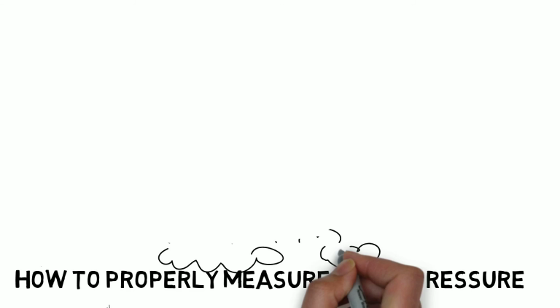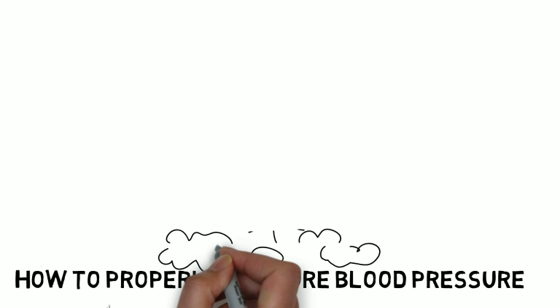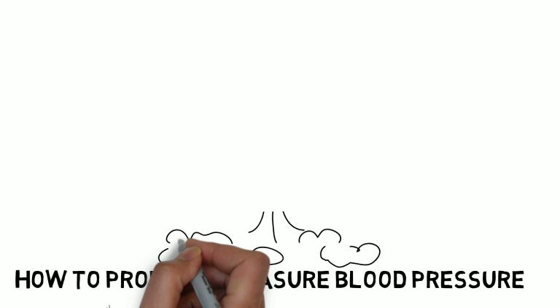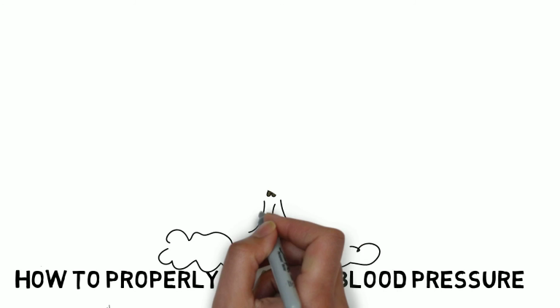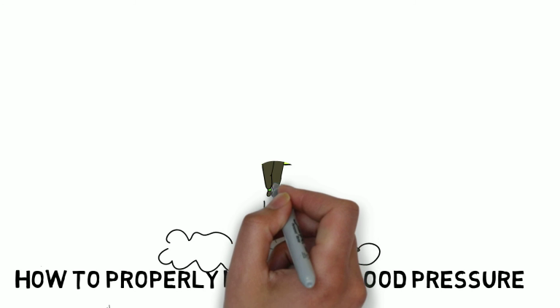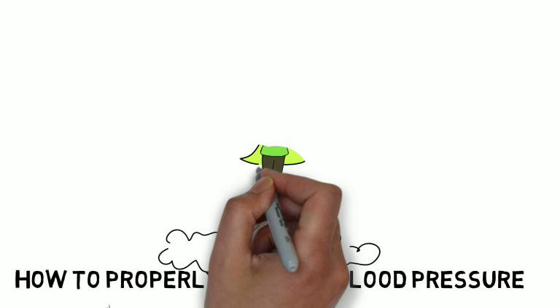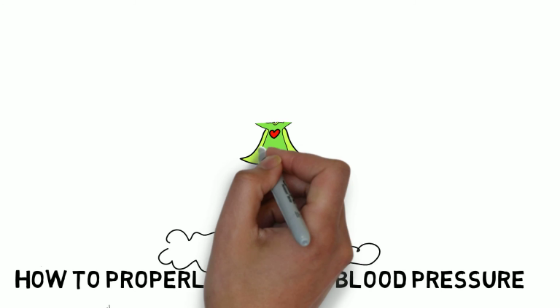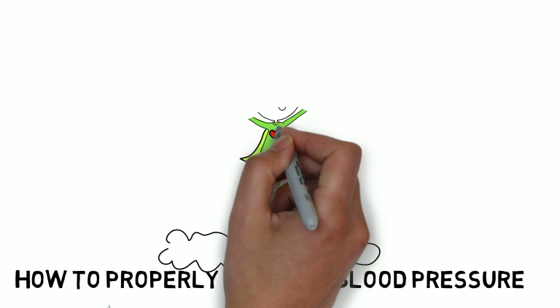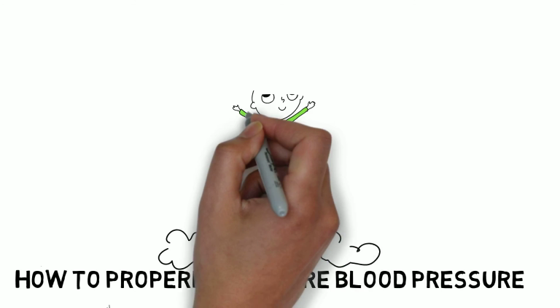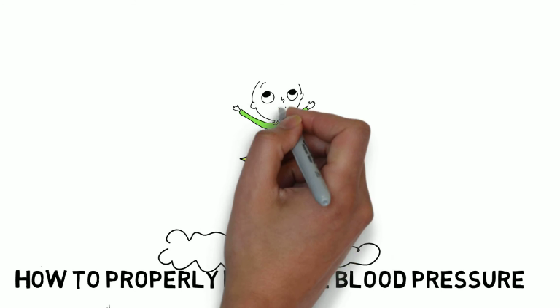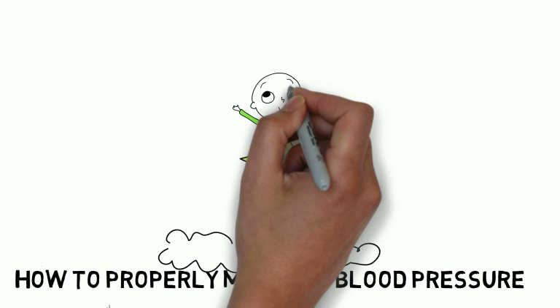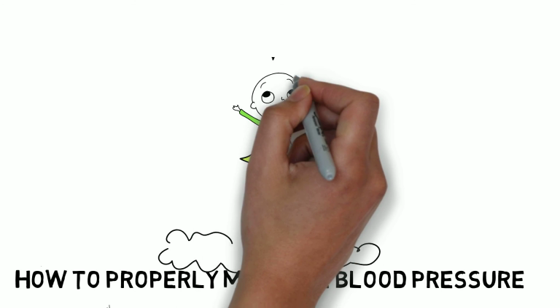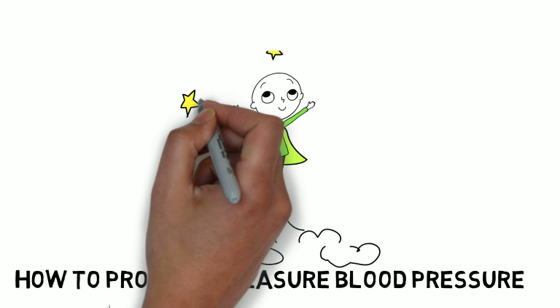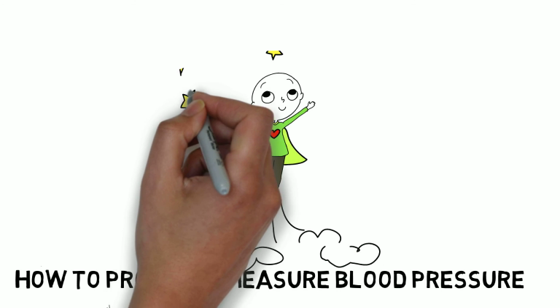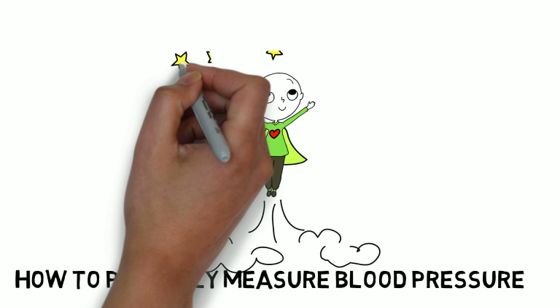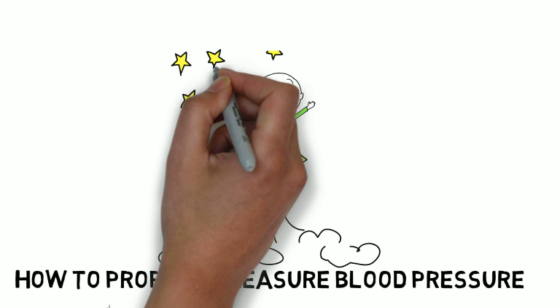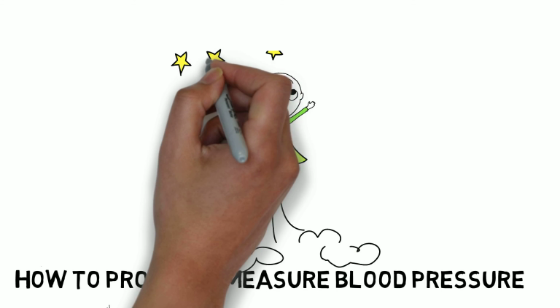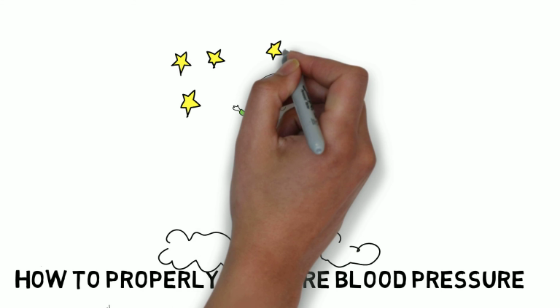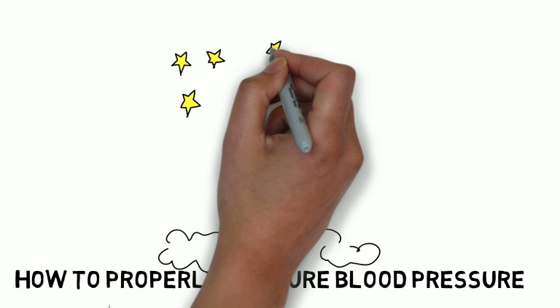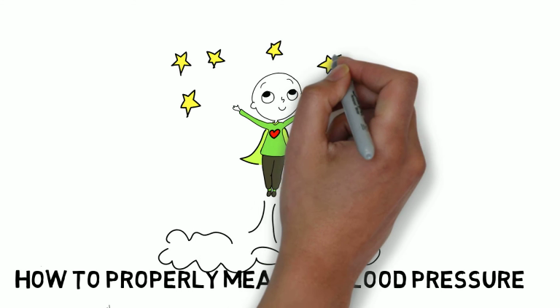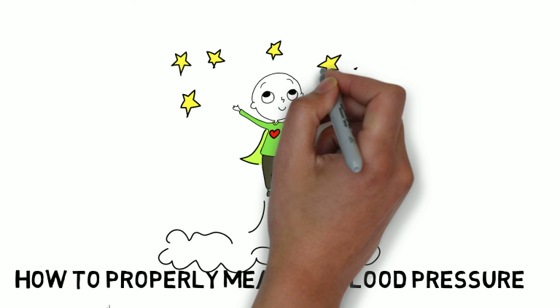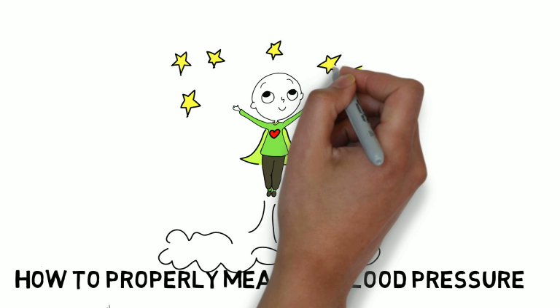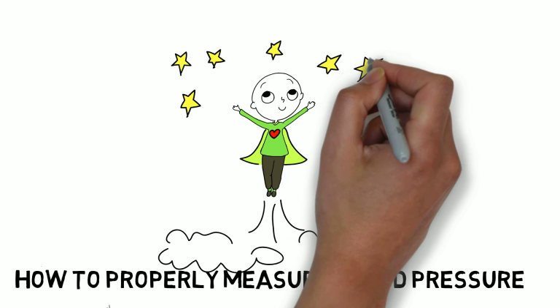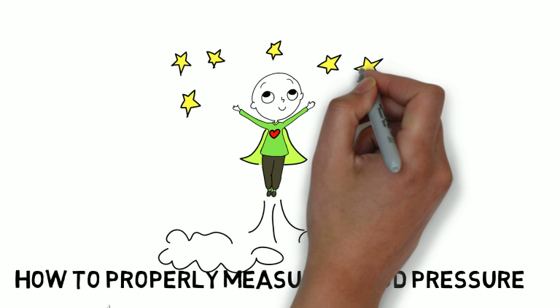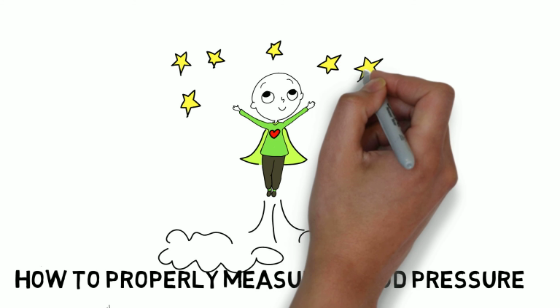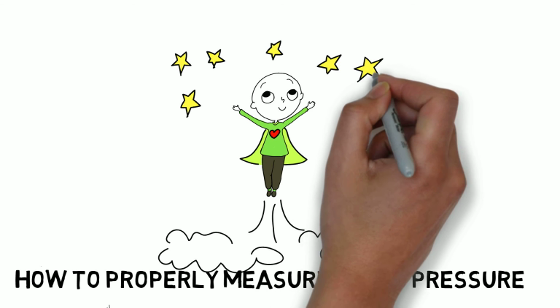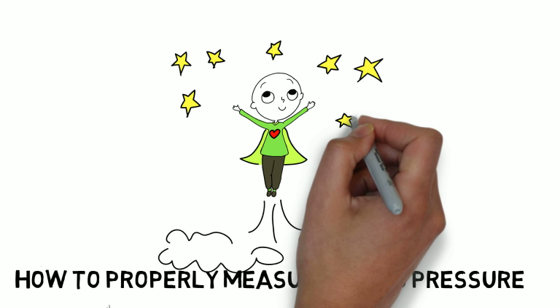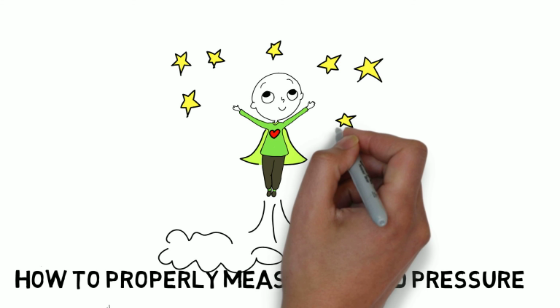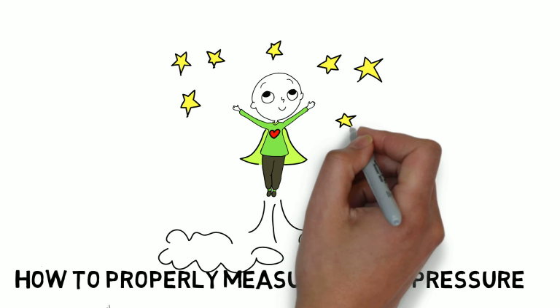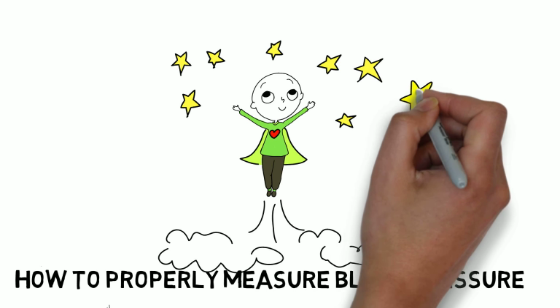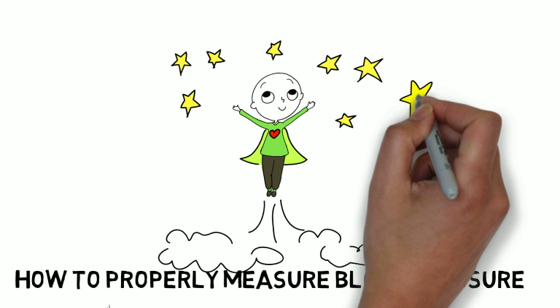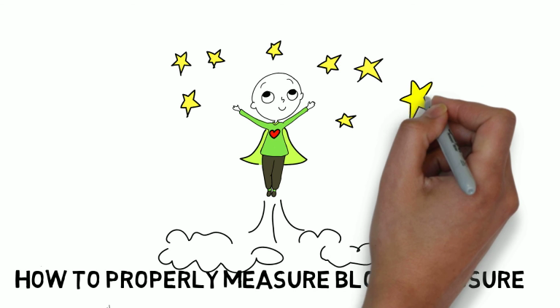Congratulations! Now you're ready to measure a person's blood pressure. Thank you.